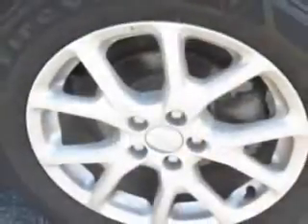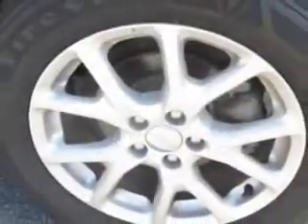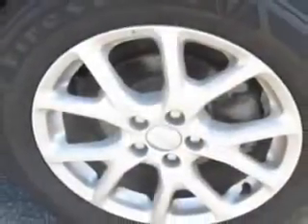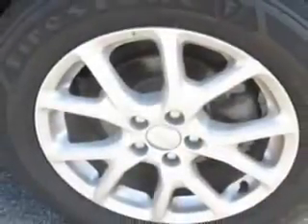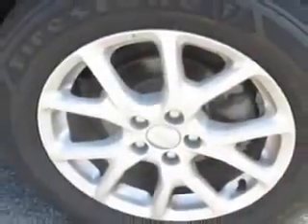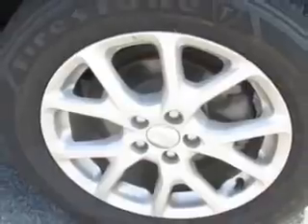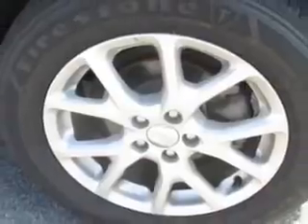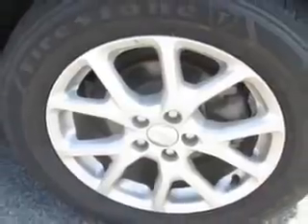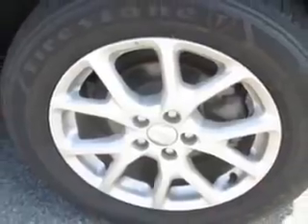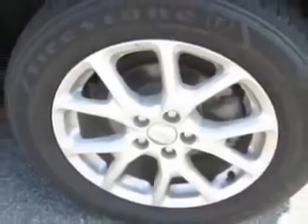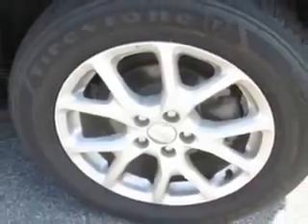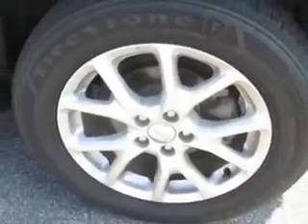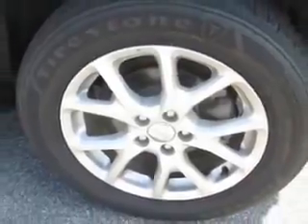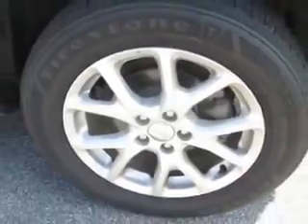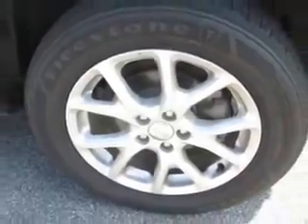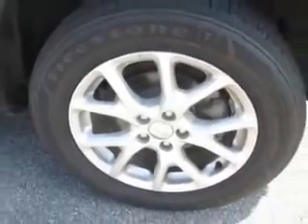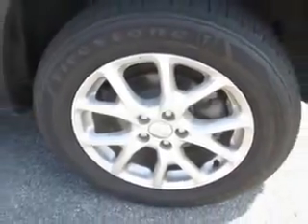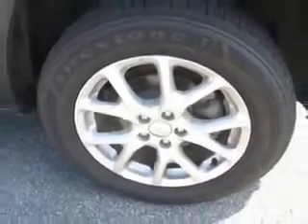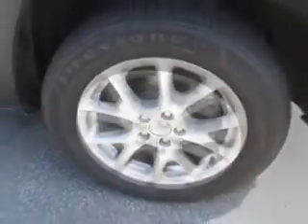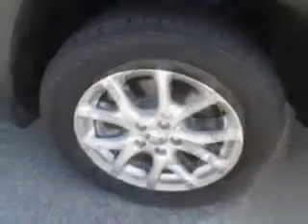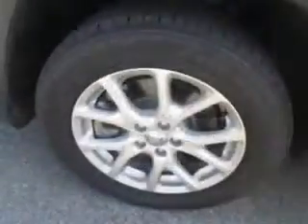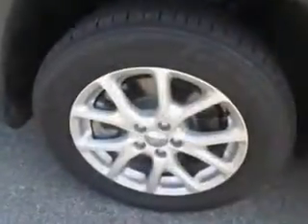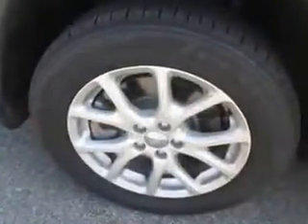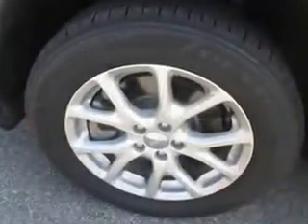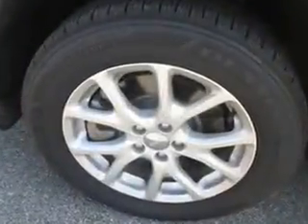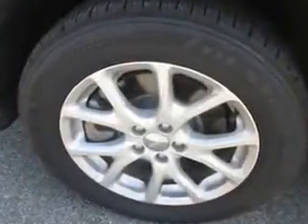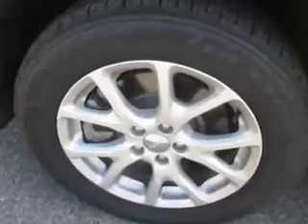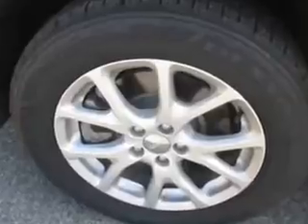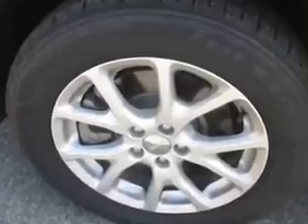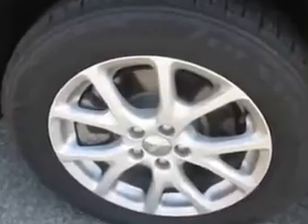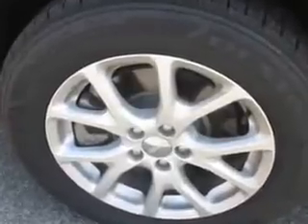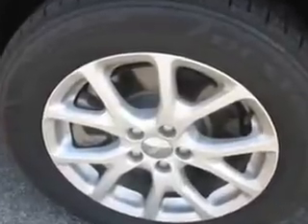Enjoy the drive and have peace of mind in this 2014 Jeep Cherokee. See us at Patriot Pre-owned Superstore today.